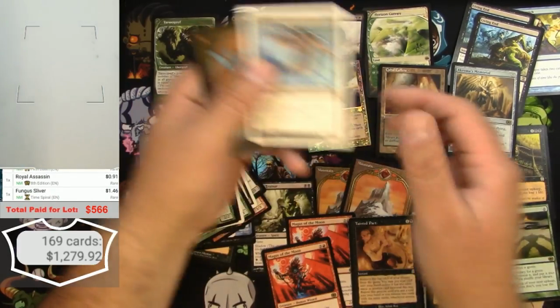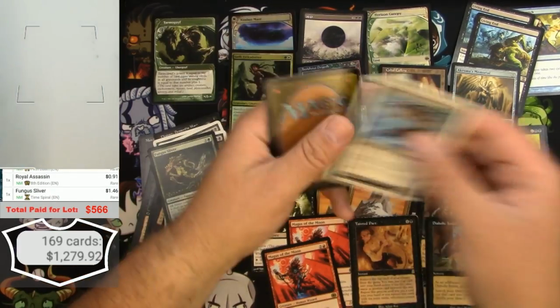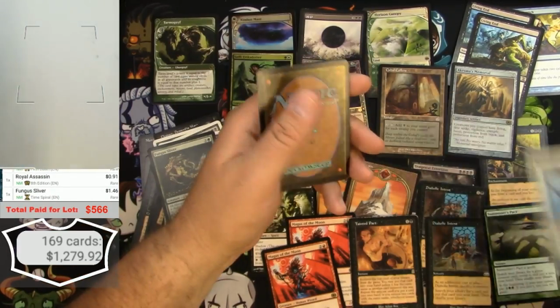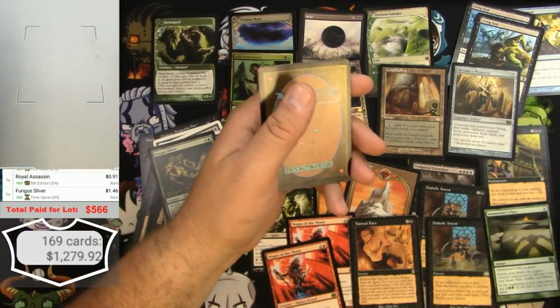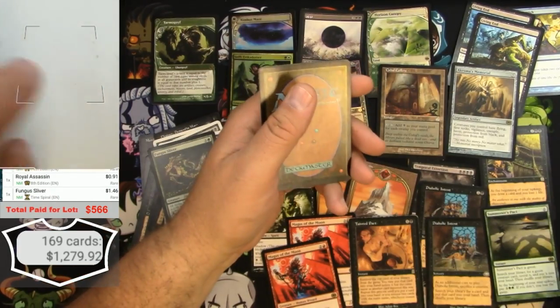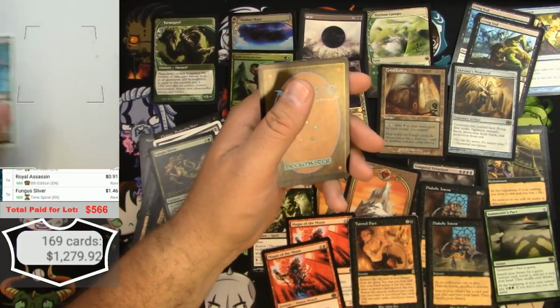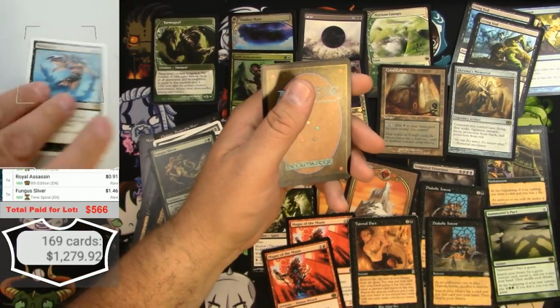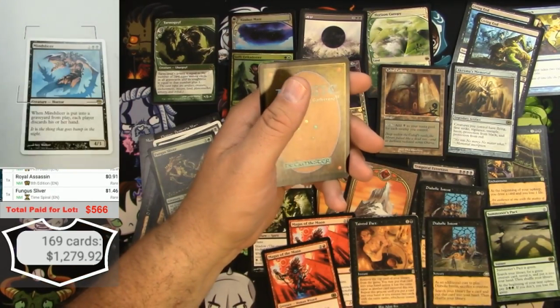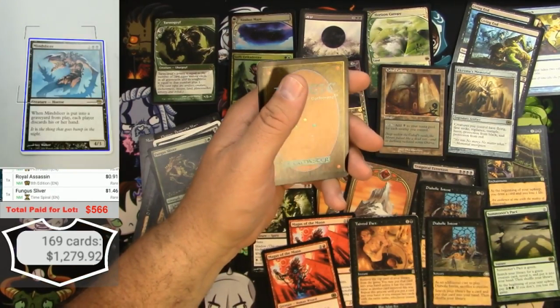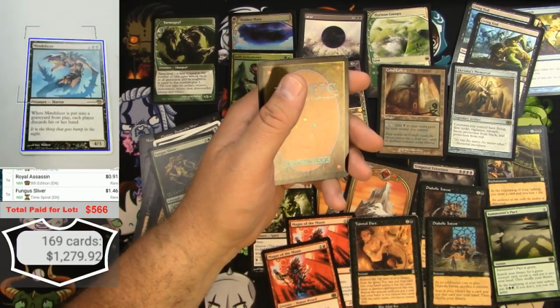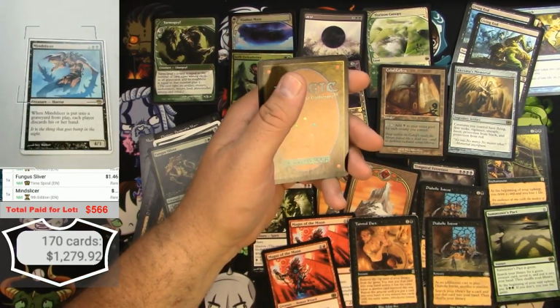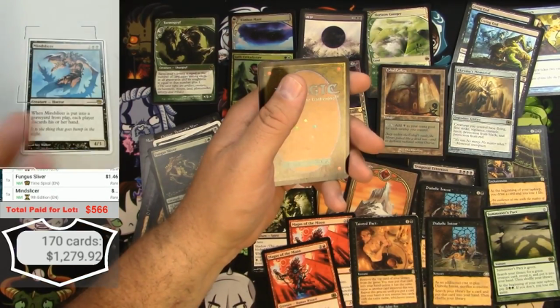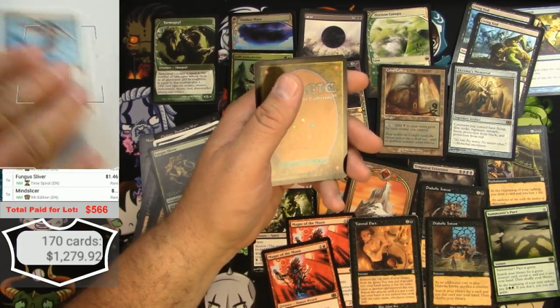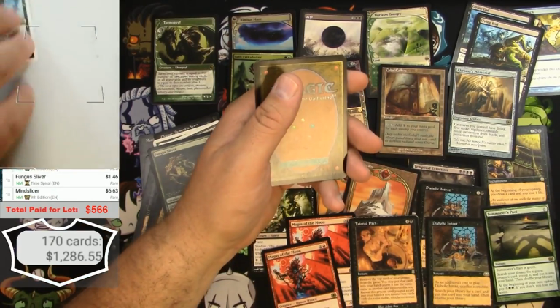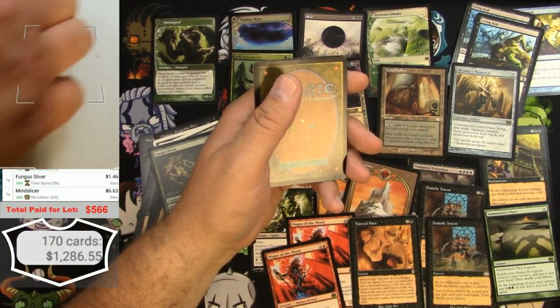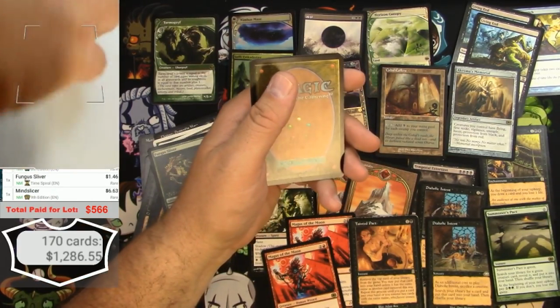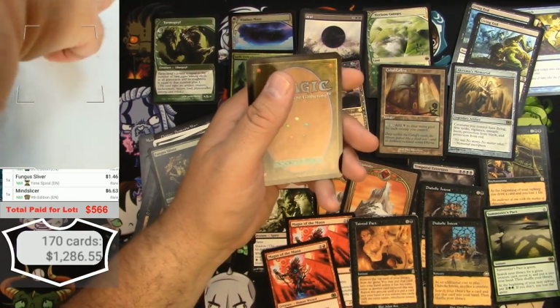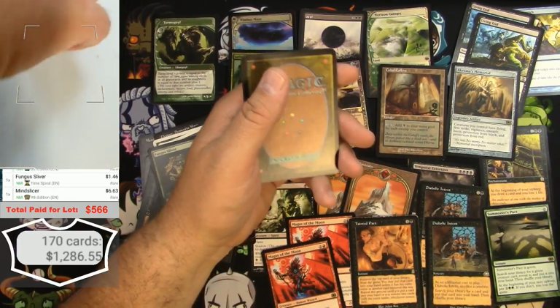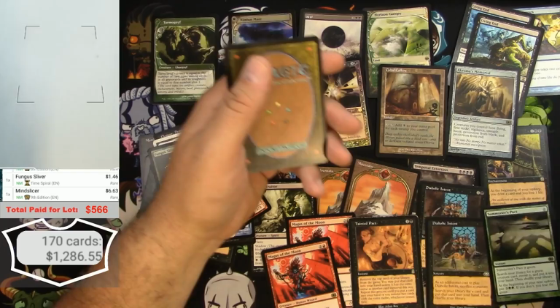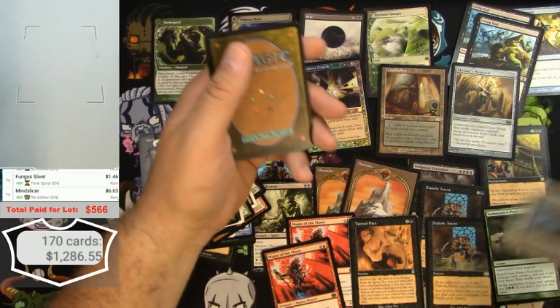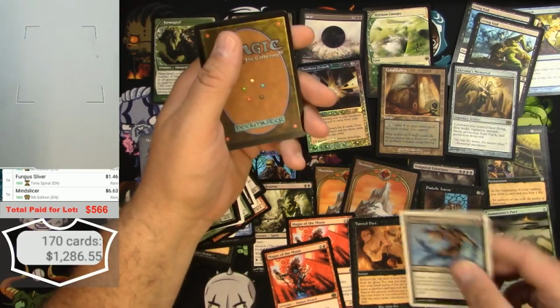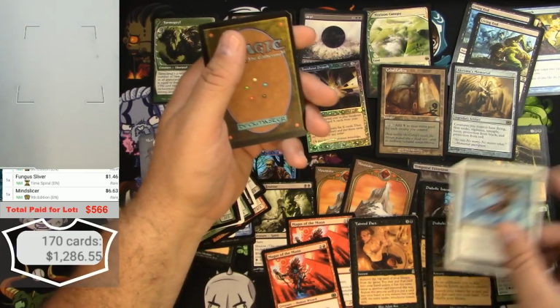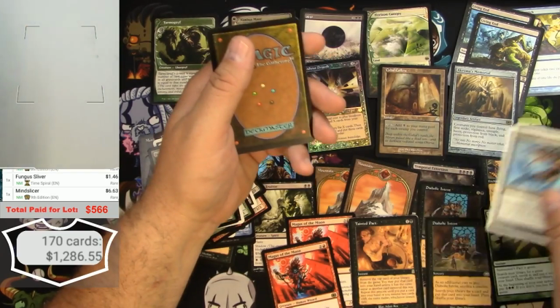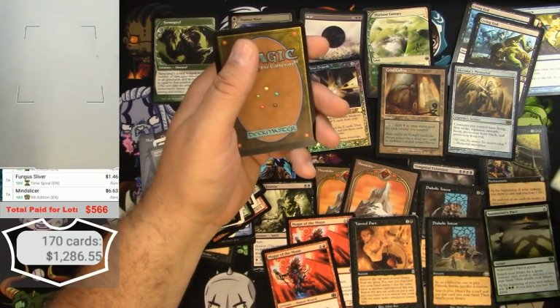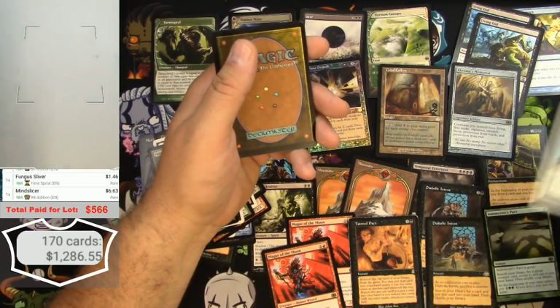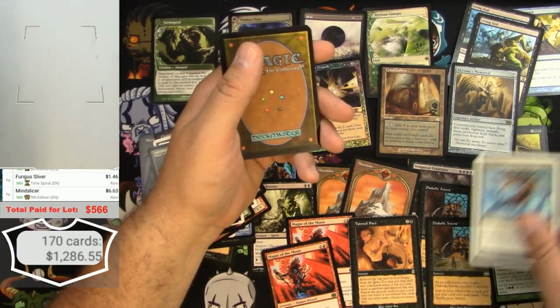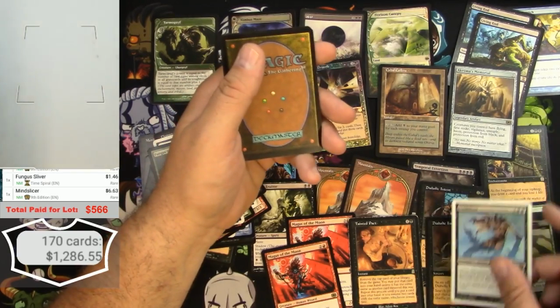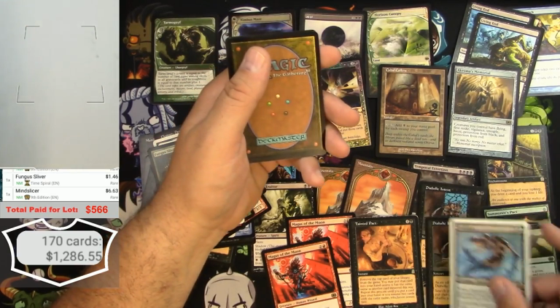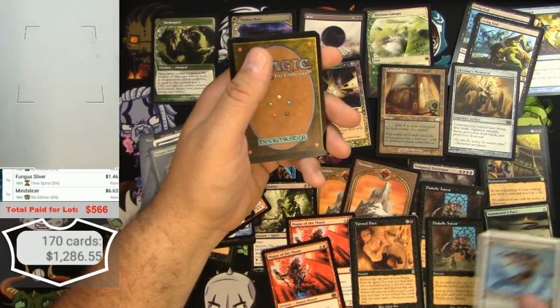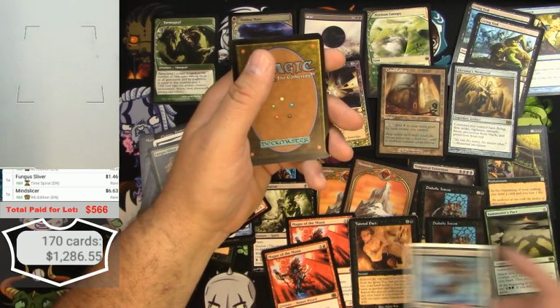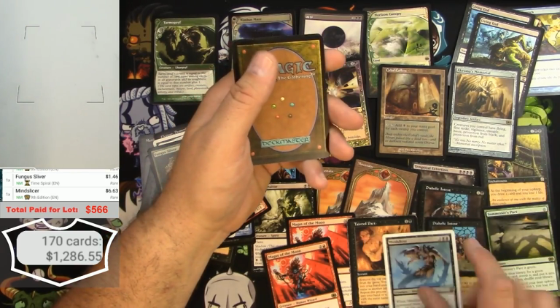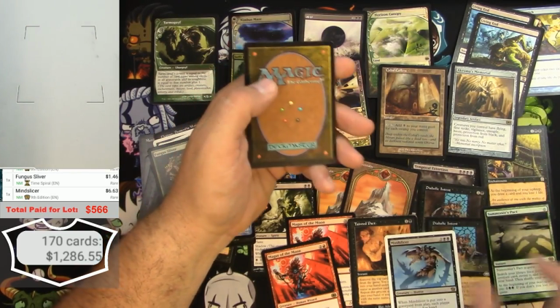A Mind Slicer is pretty decent — $6 there. We'll put it here.